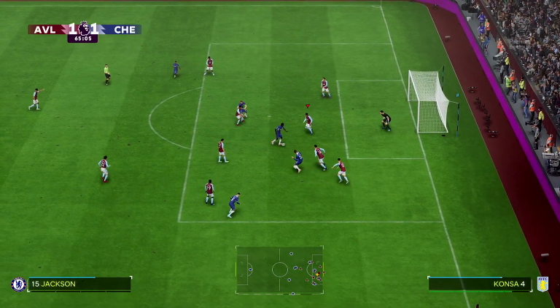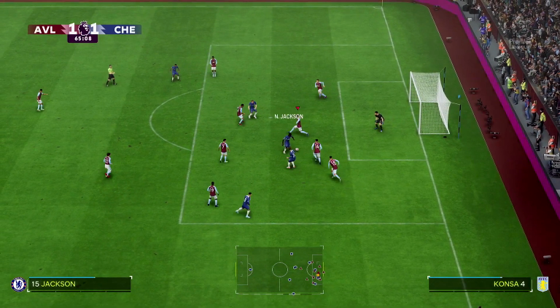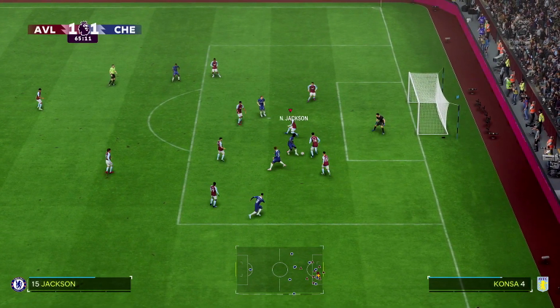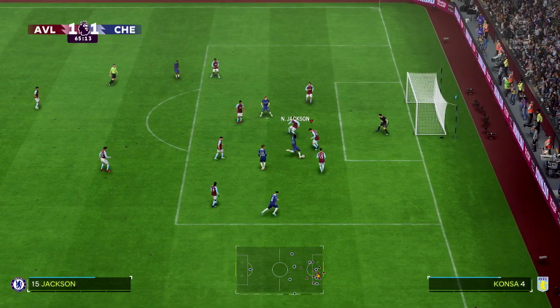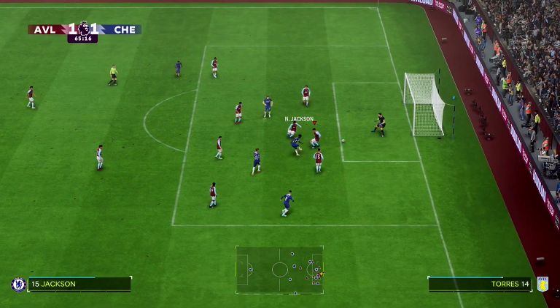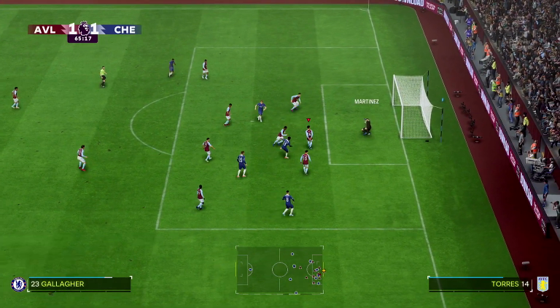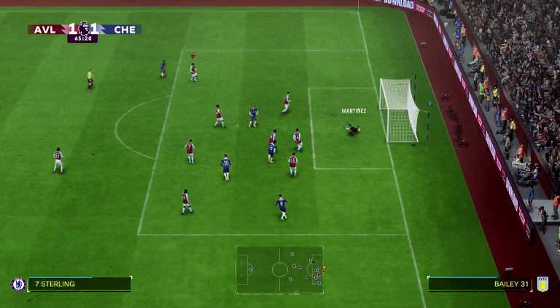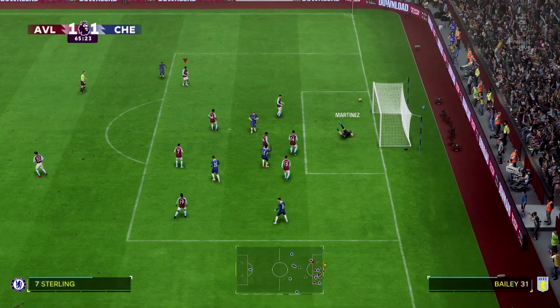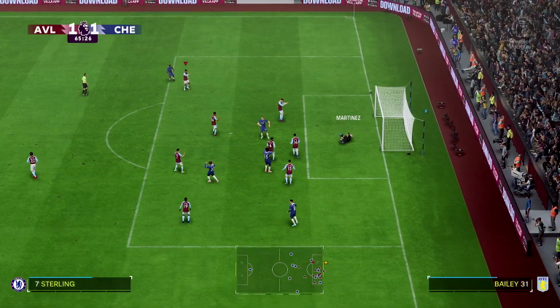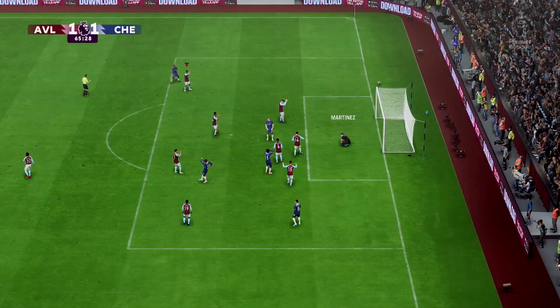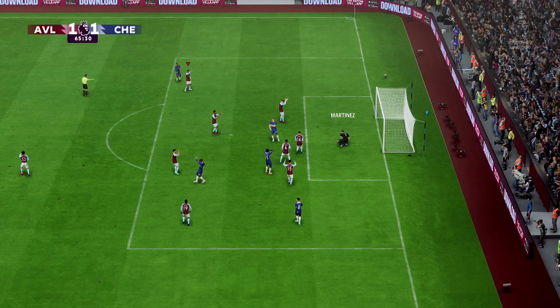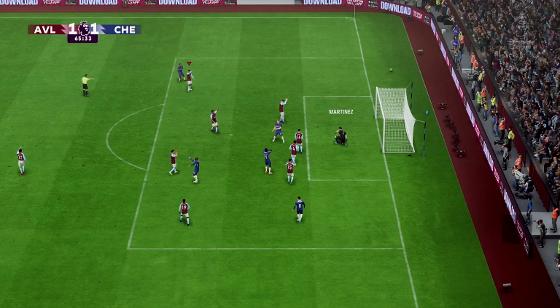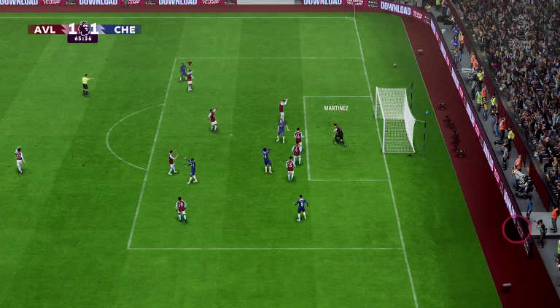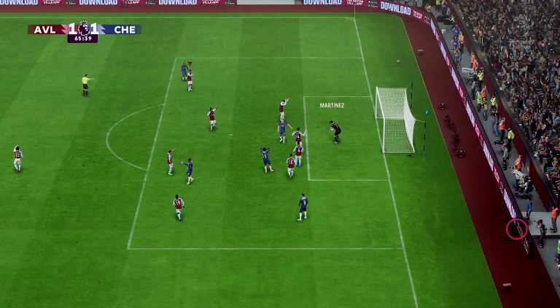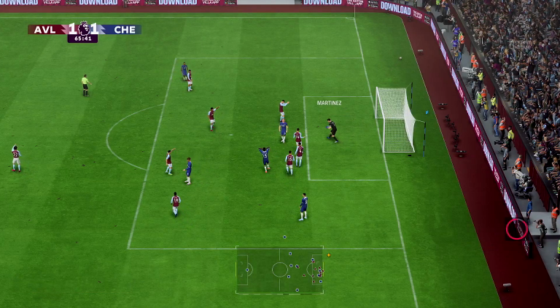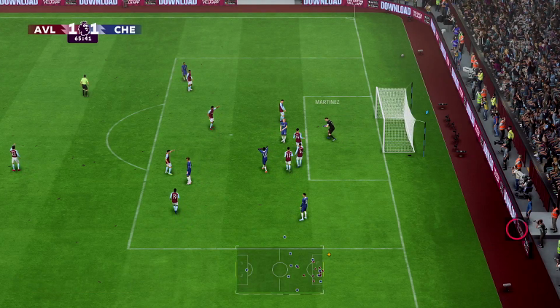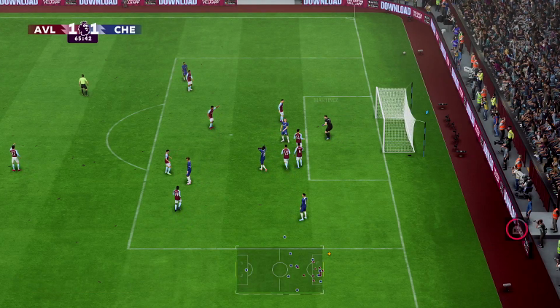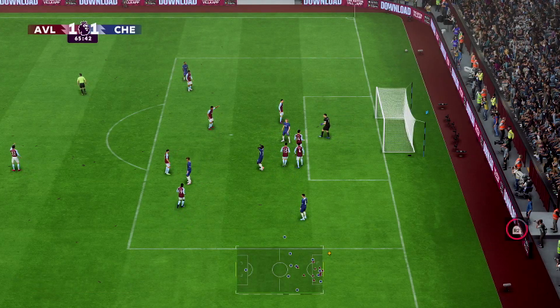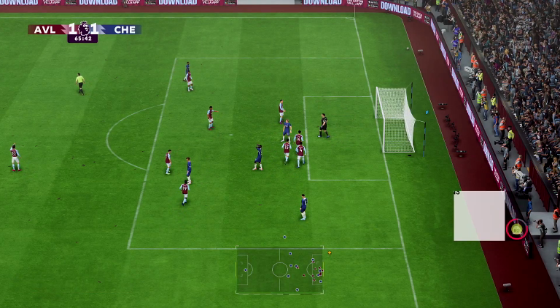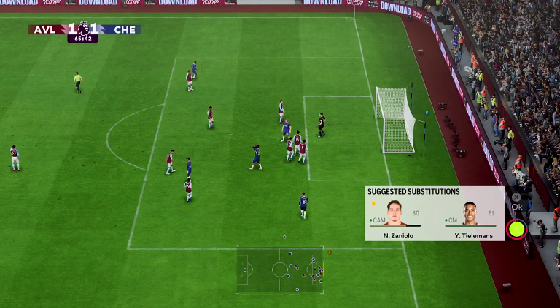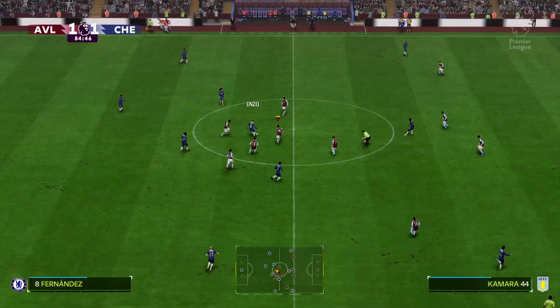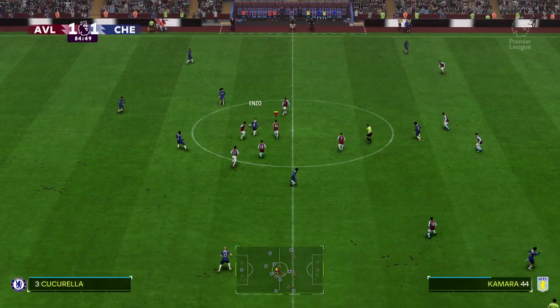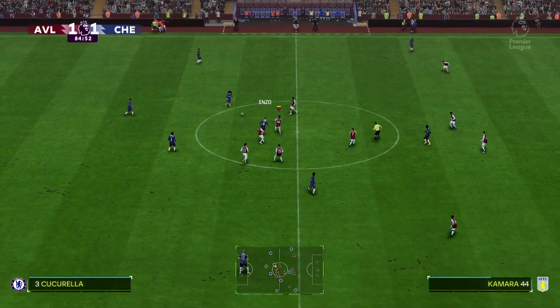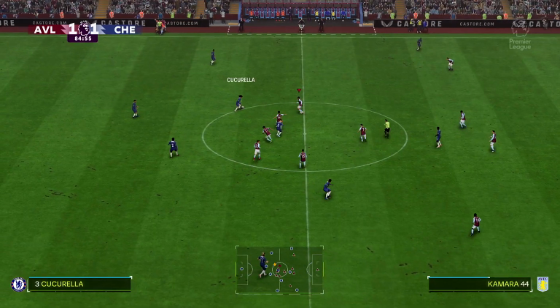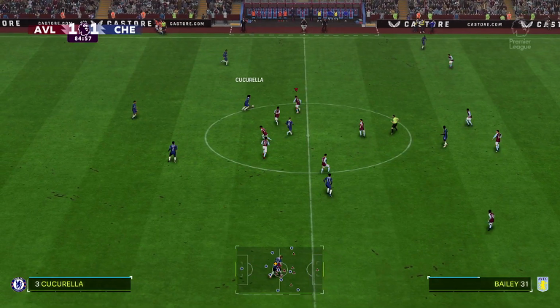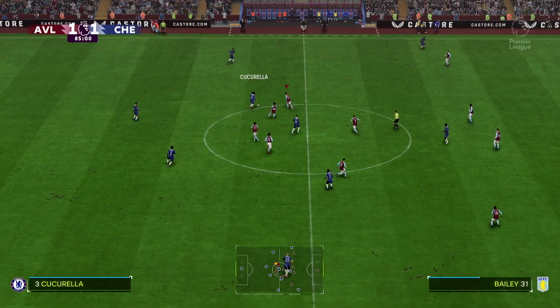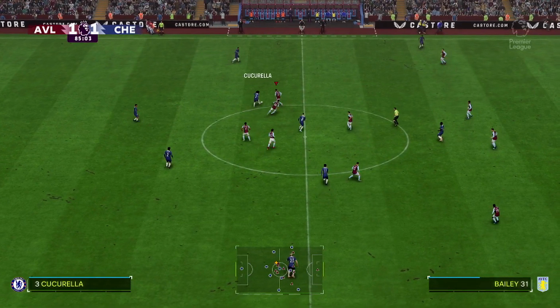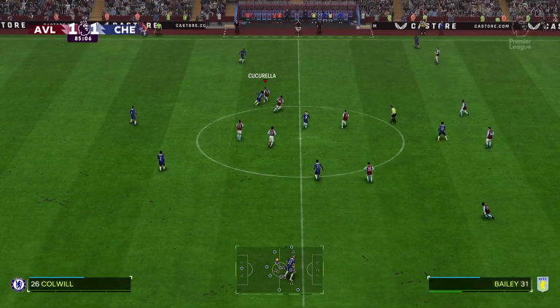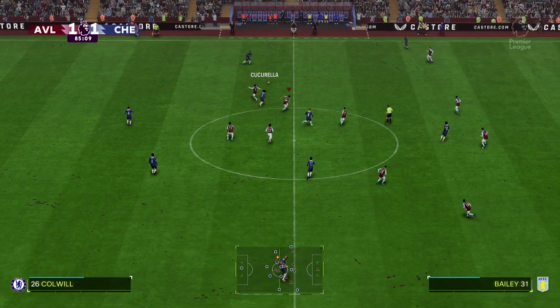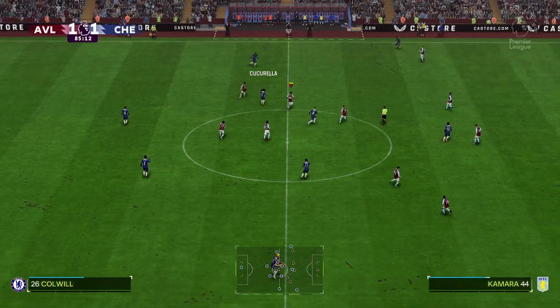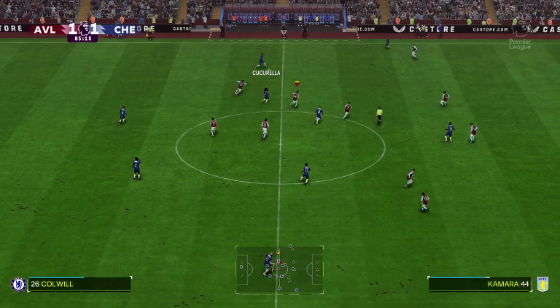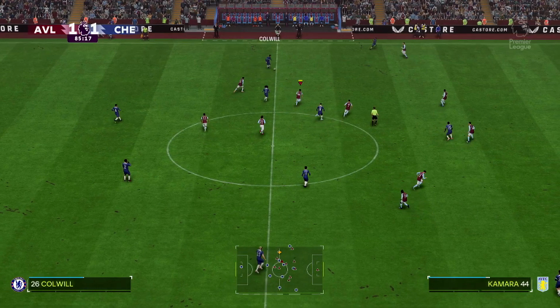Can he do it to take the lead? My goodness, that save — fully stretched, he was. Still to go. And the teams cannot be separated.